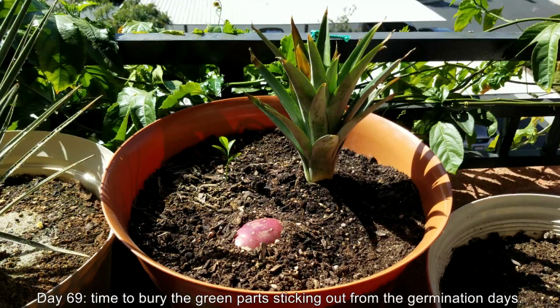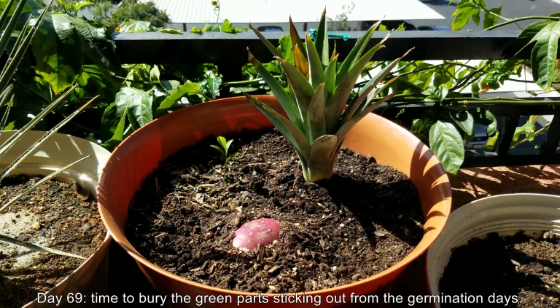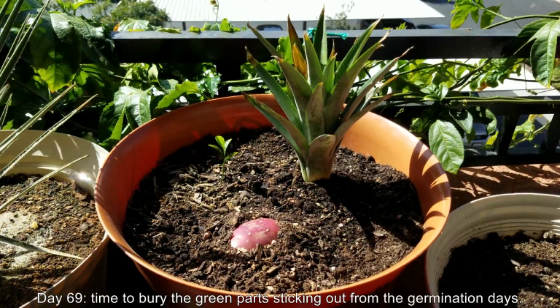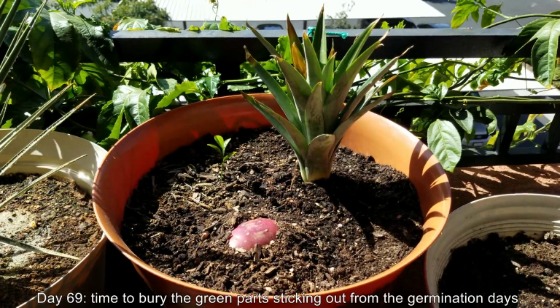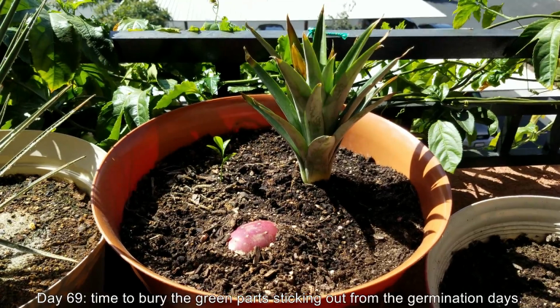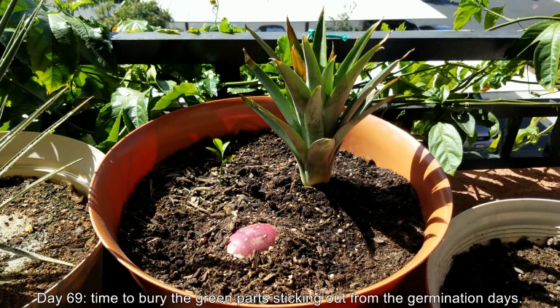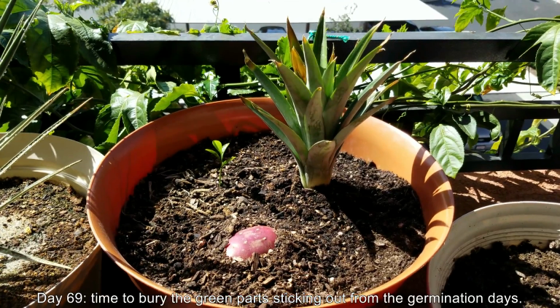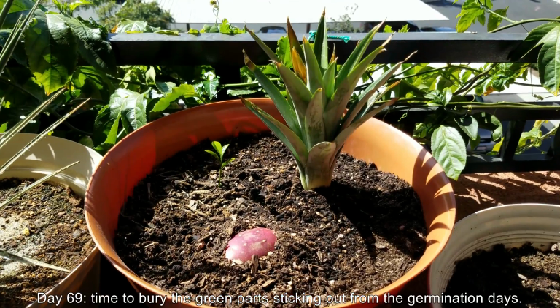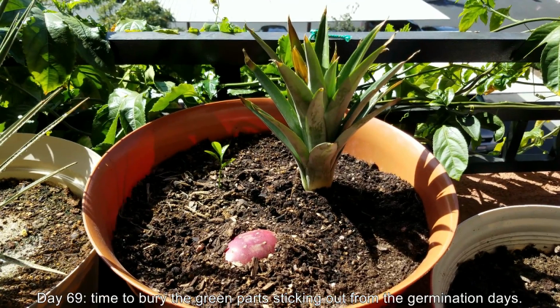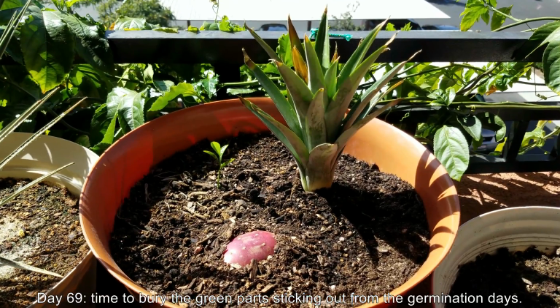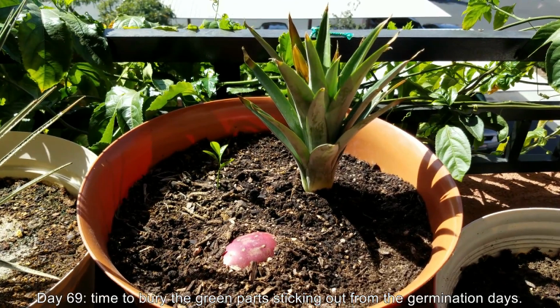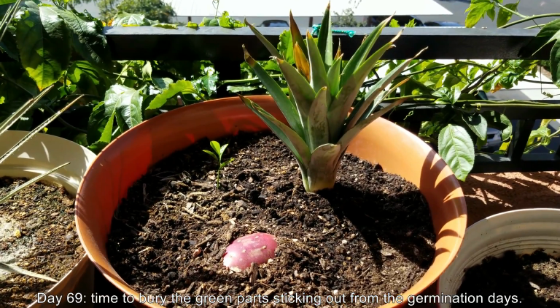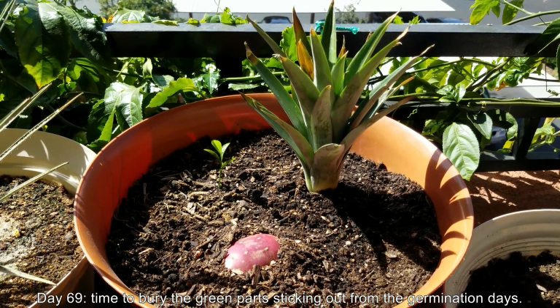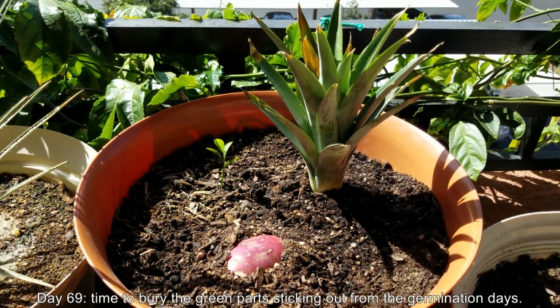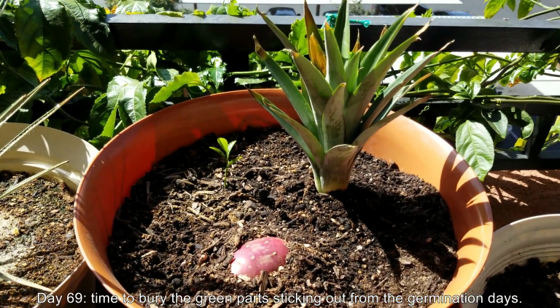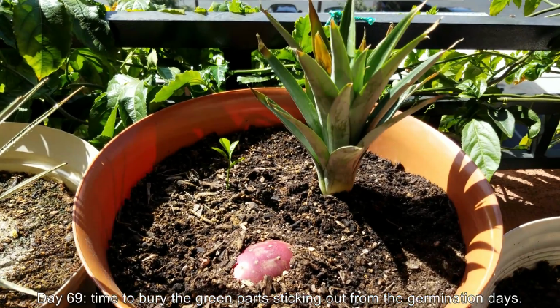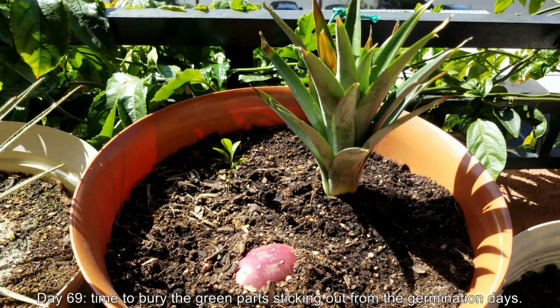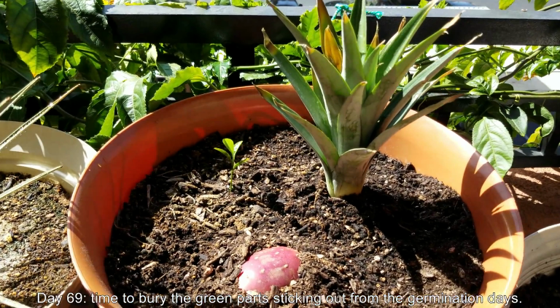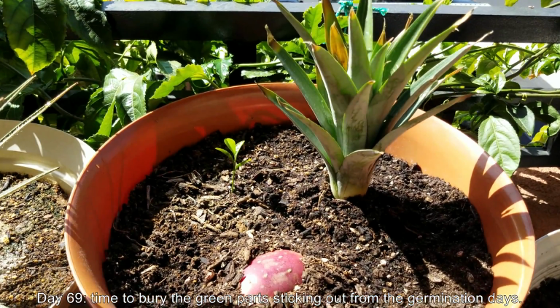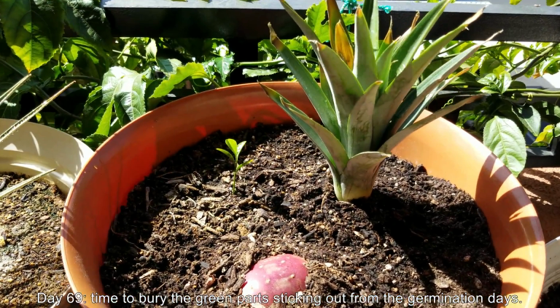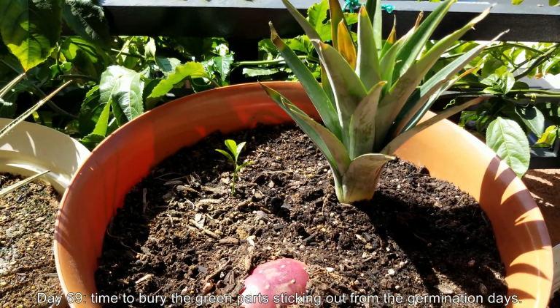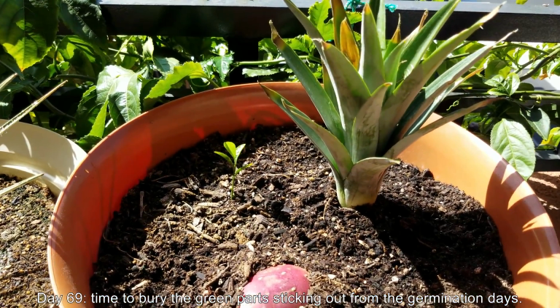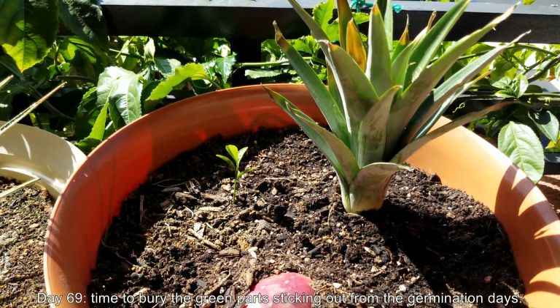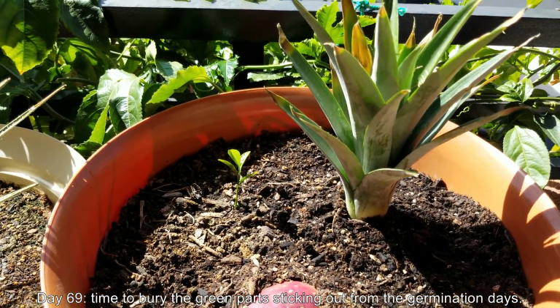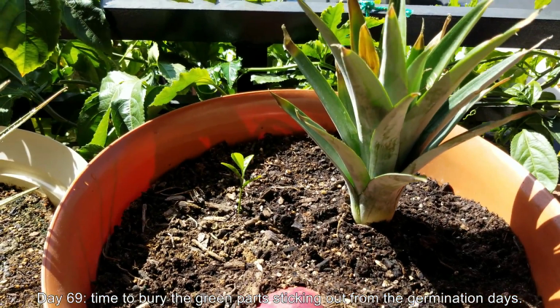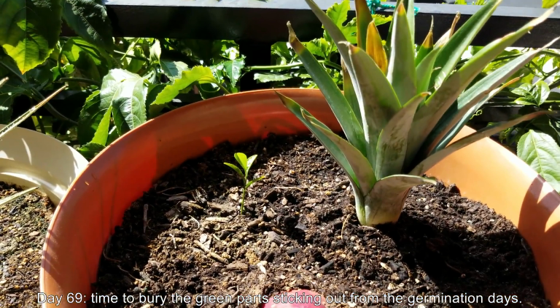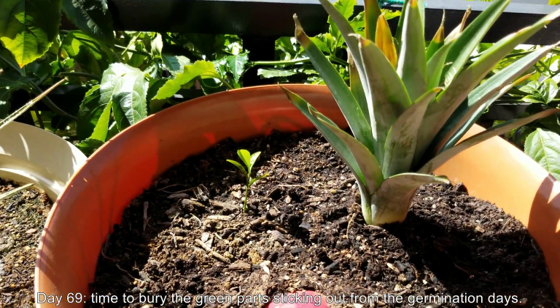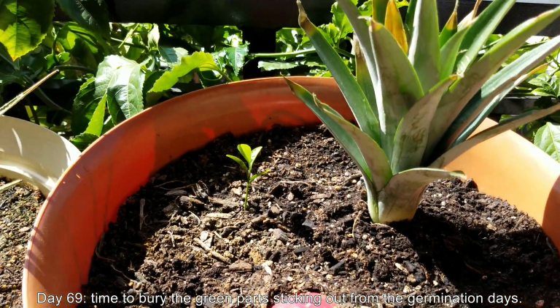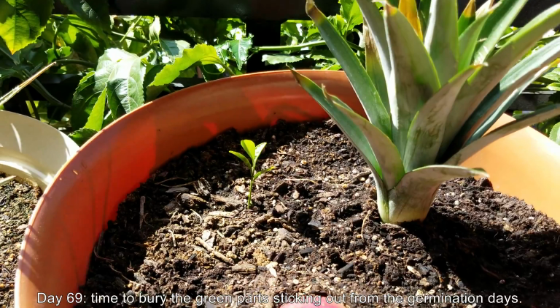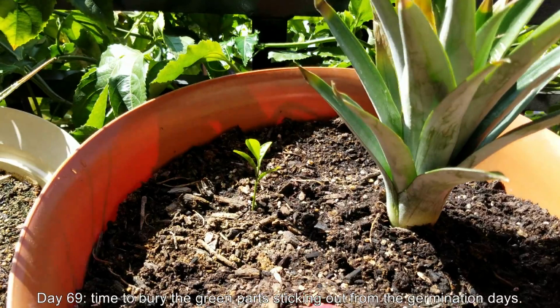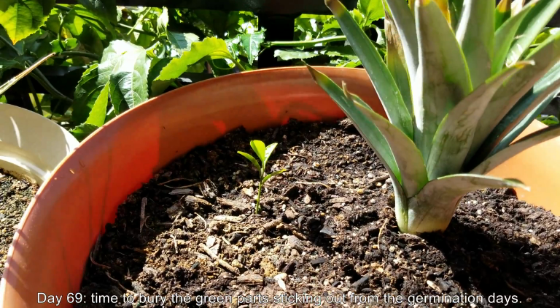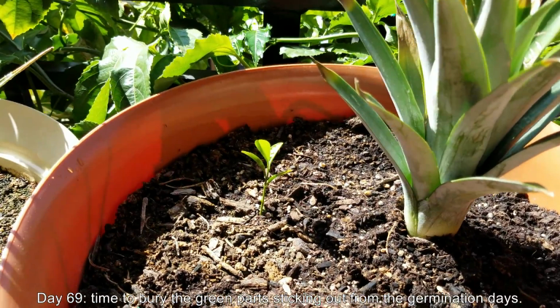Hello and welcome back to my YouTube channel. It's day 69 of this Growing Lemon Trees from Seeds series.